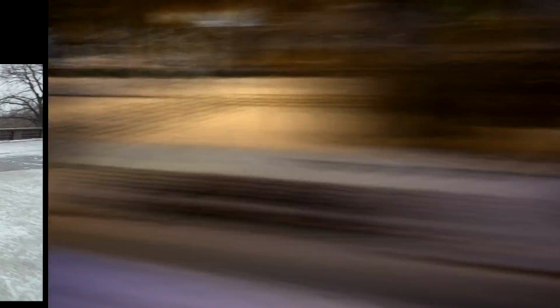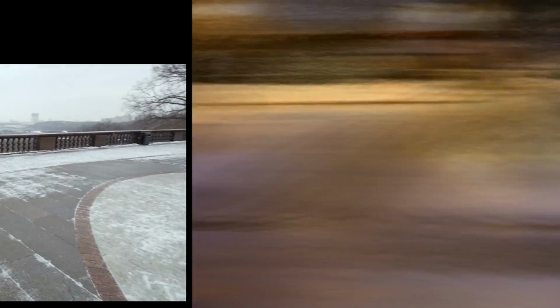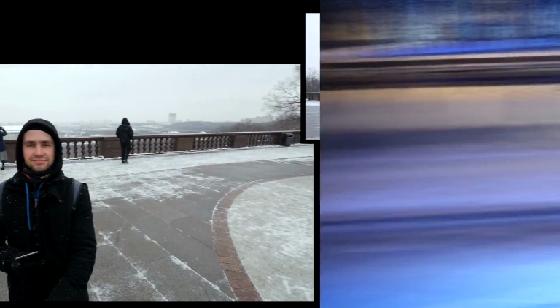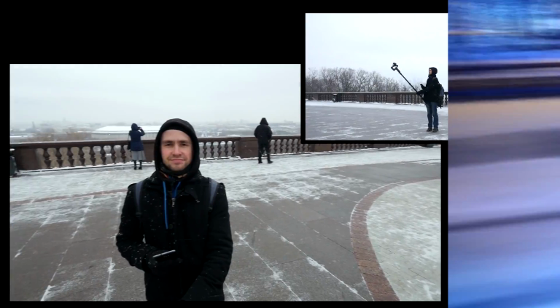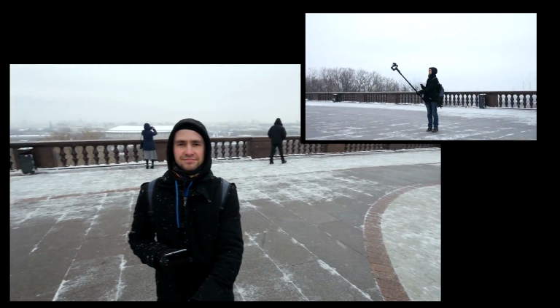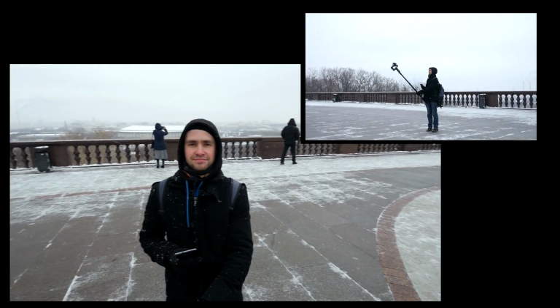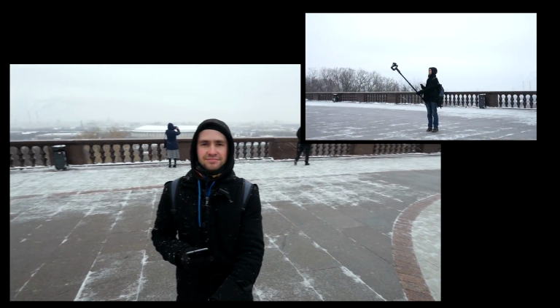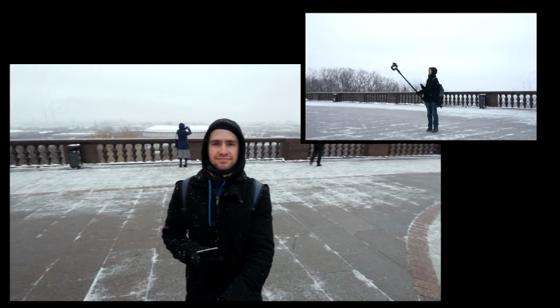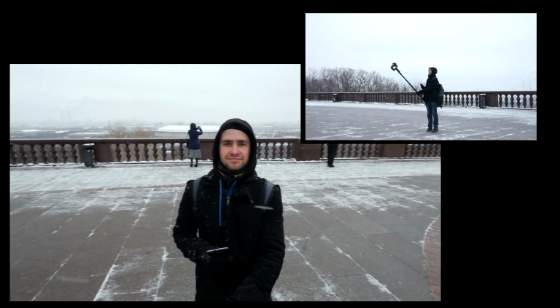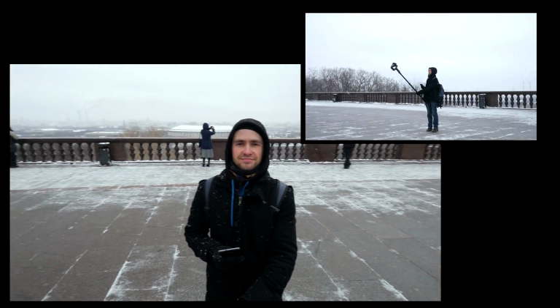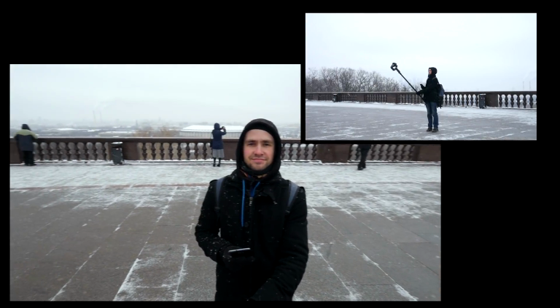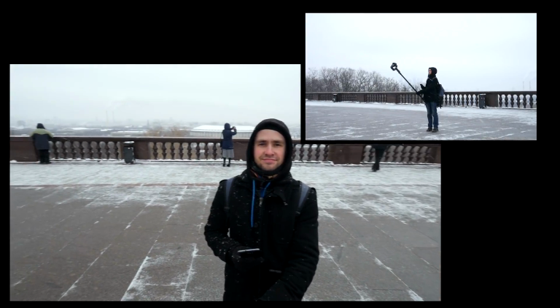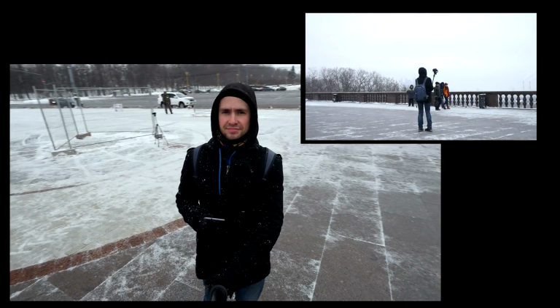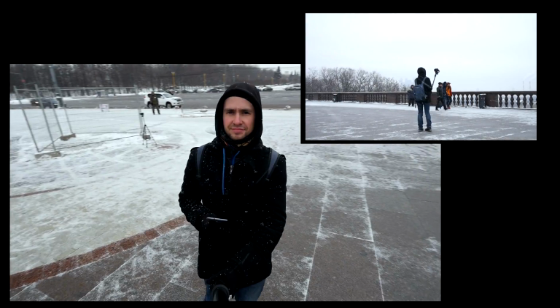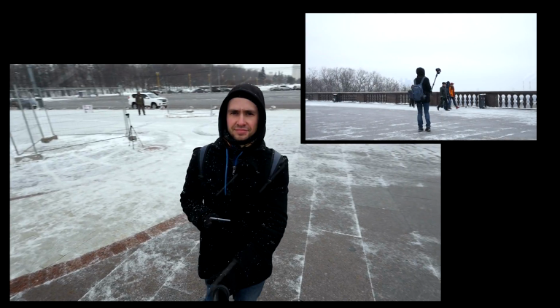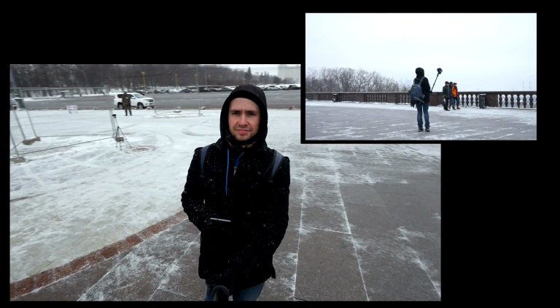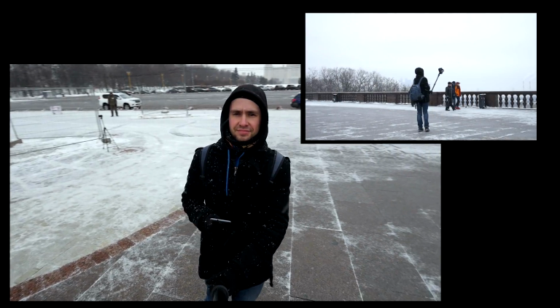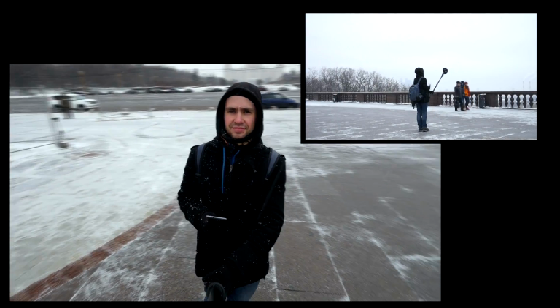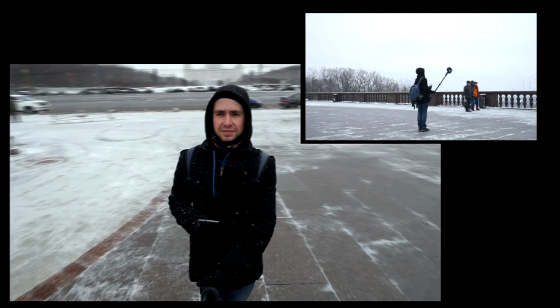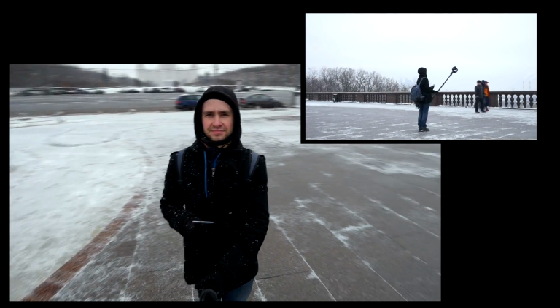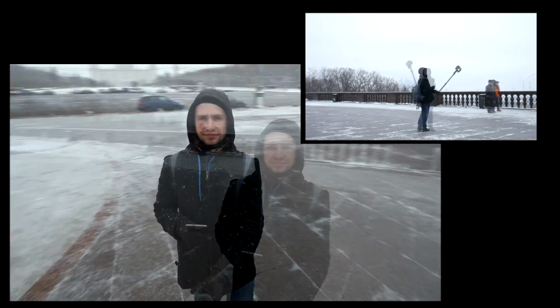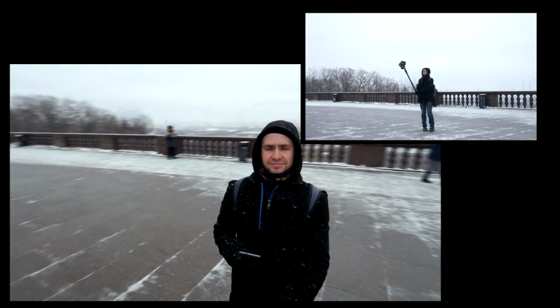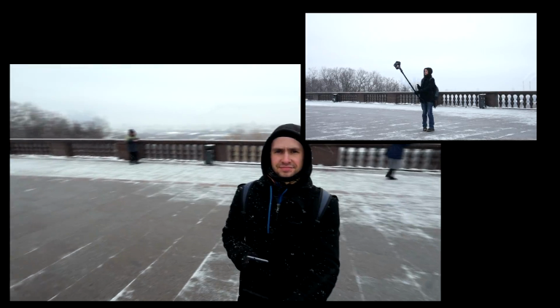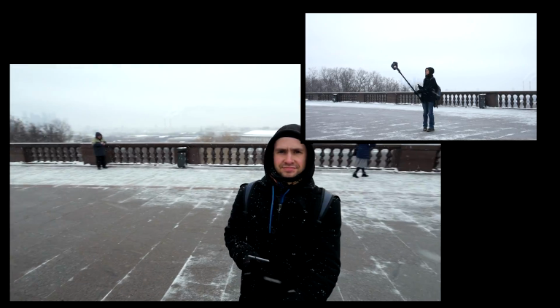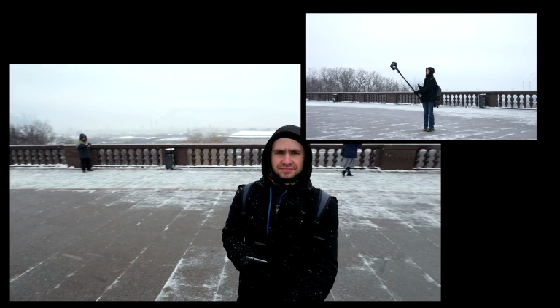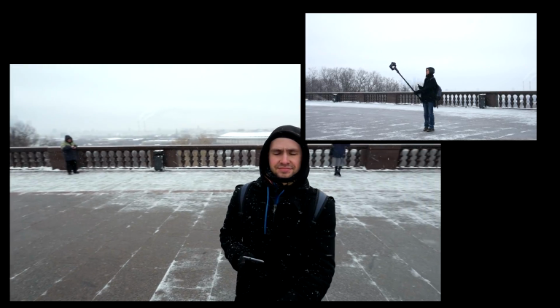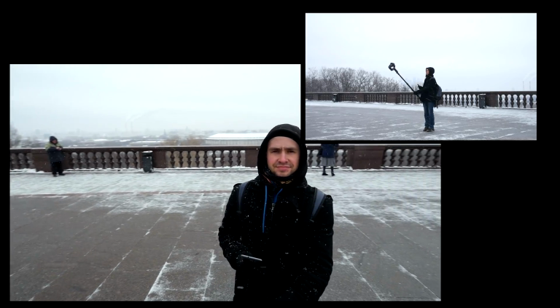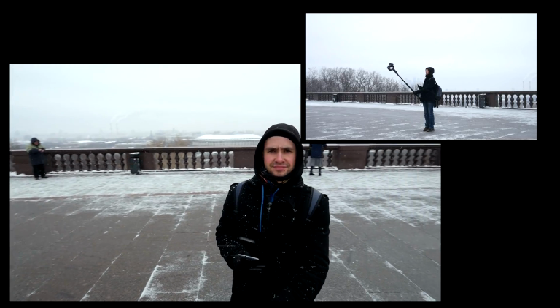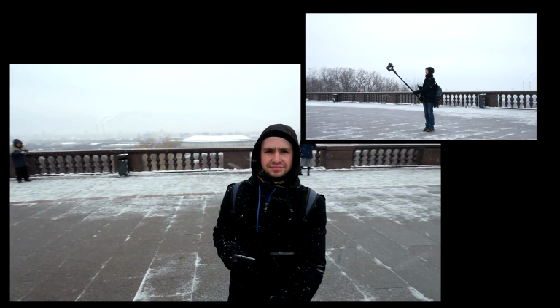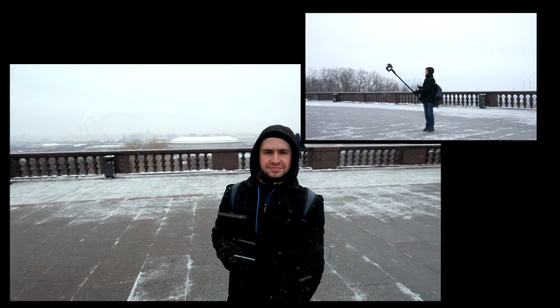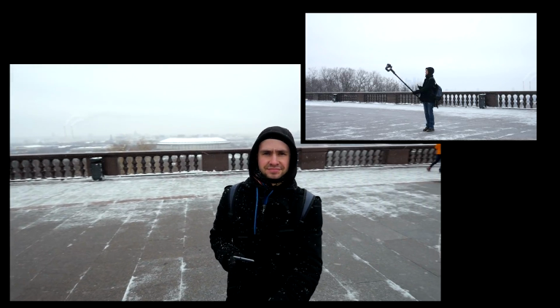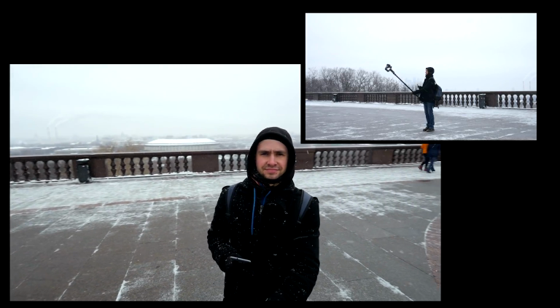Еще можно снимать шикарные селфи с двухметровой палки. Все гламурные курицы обзавидуются.